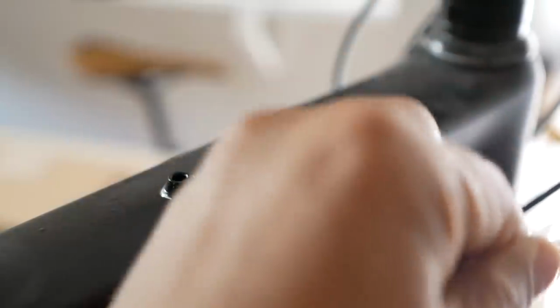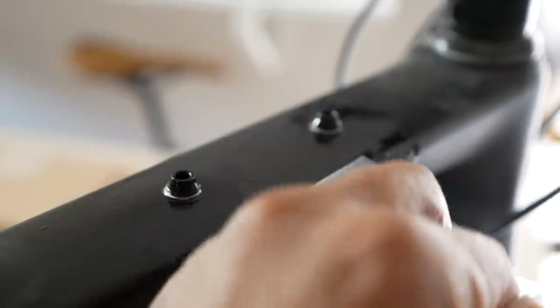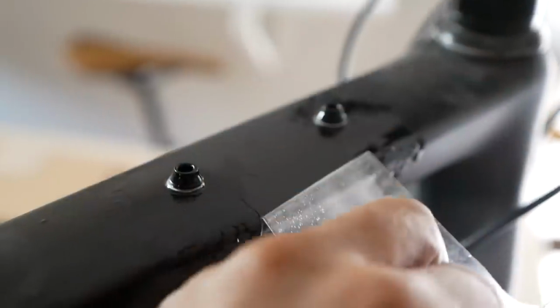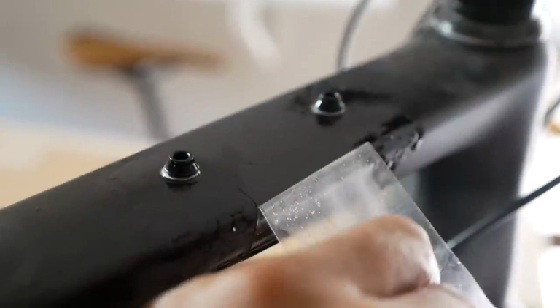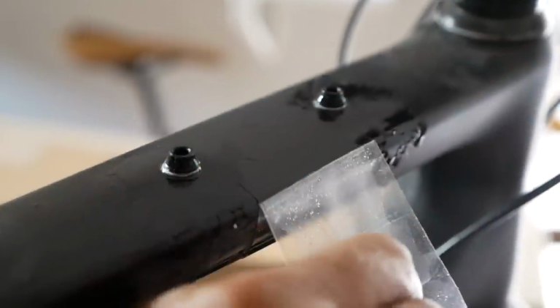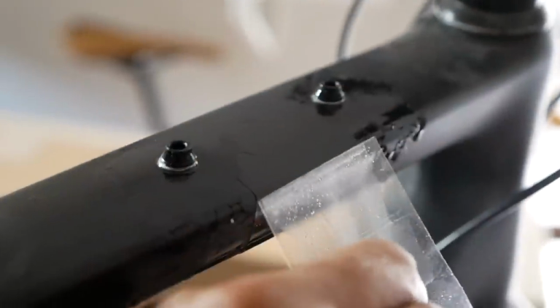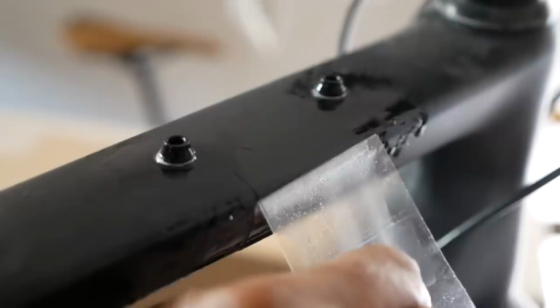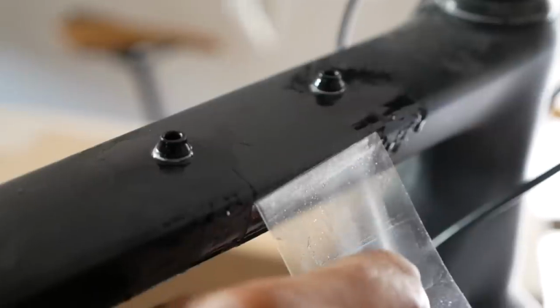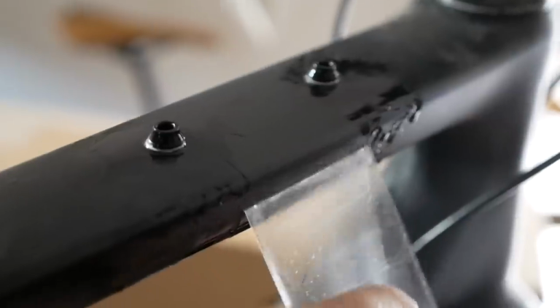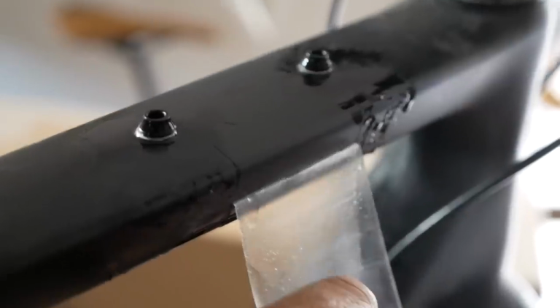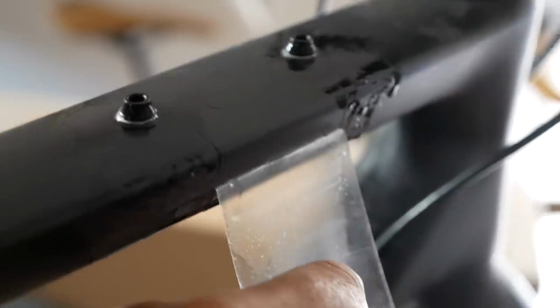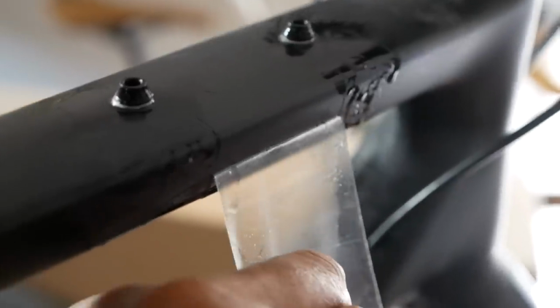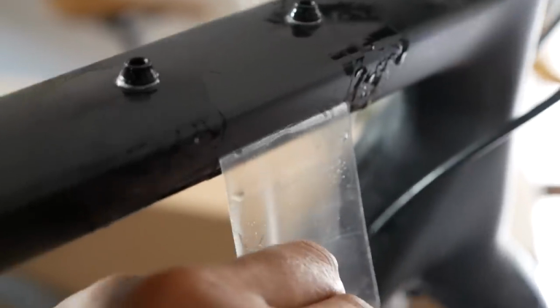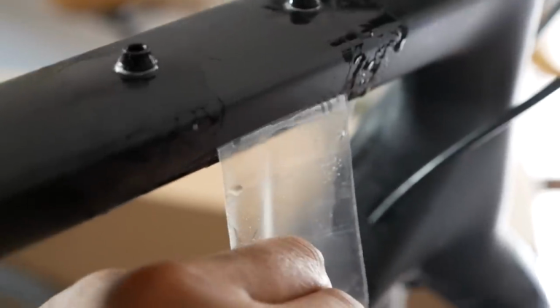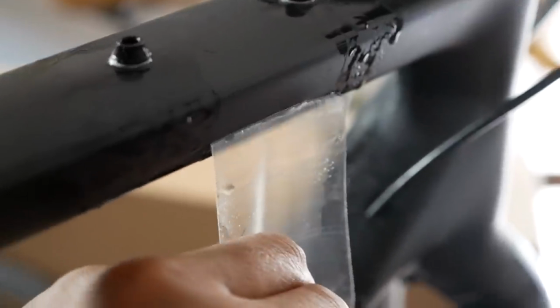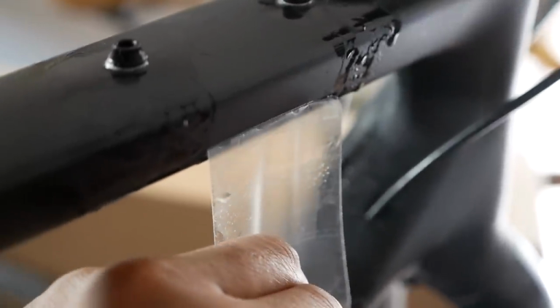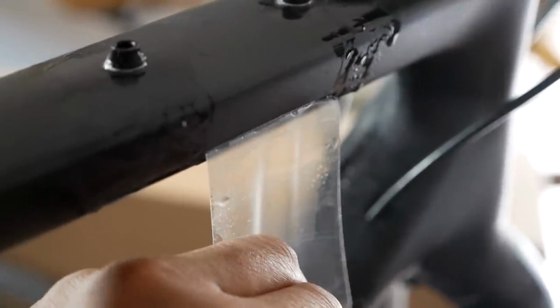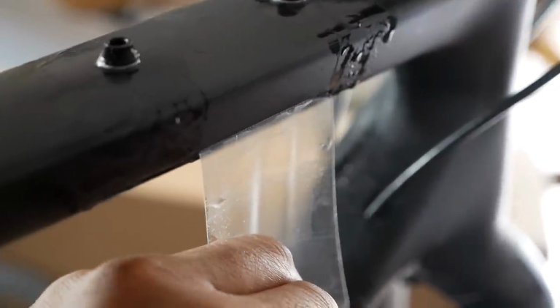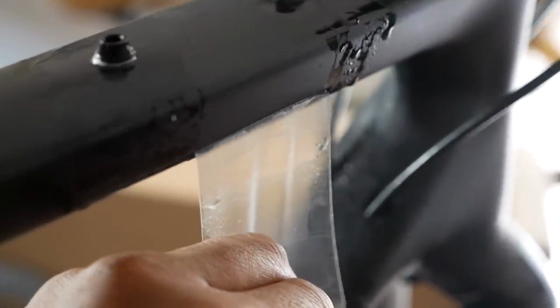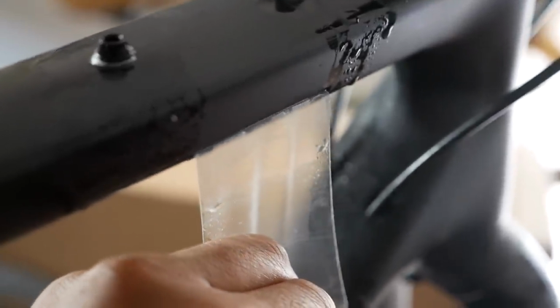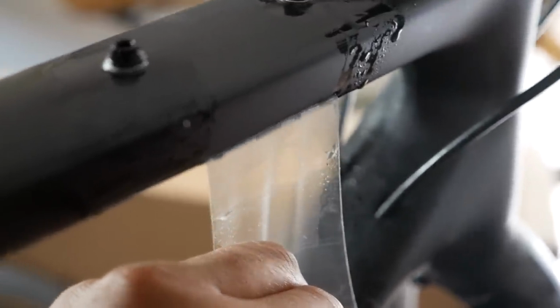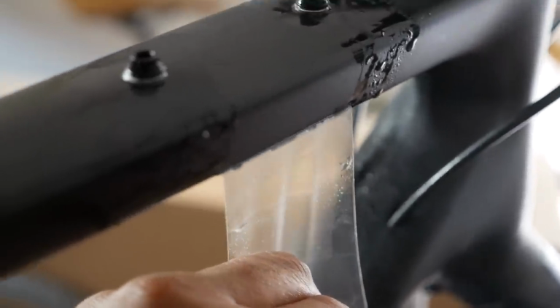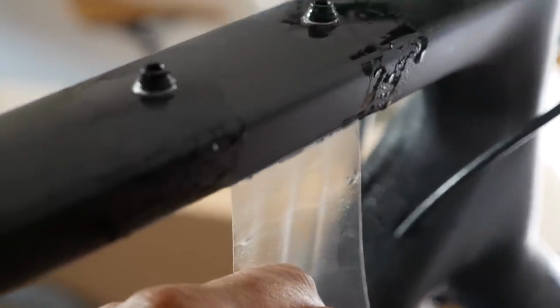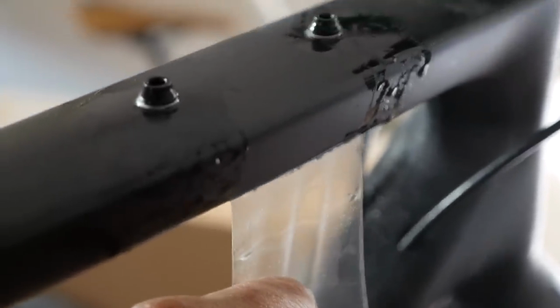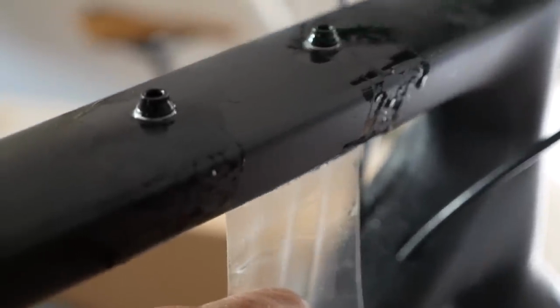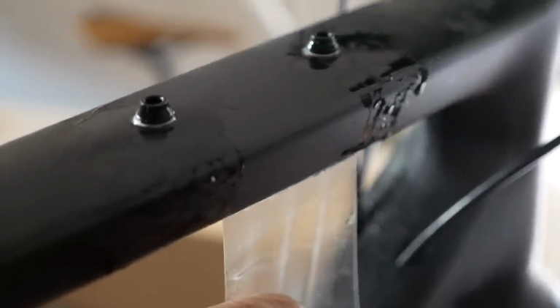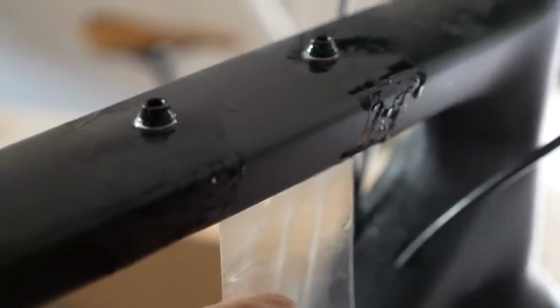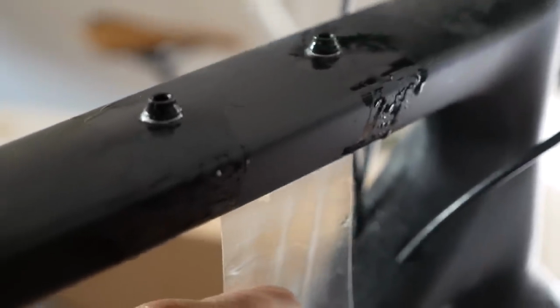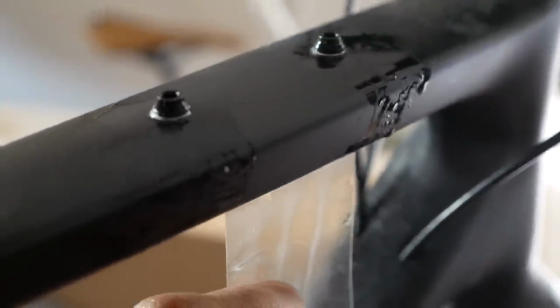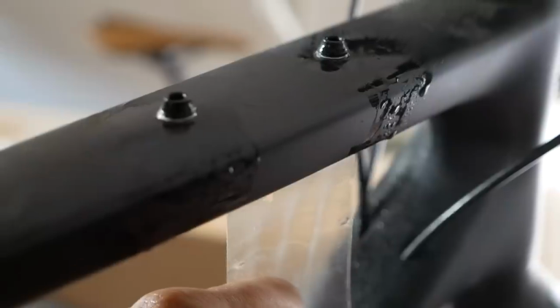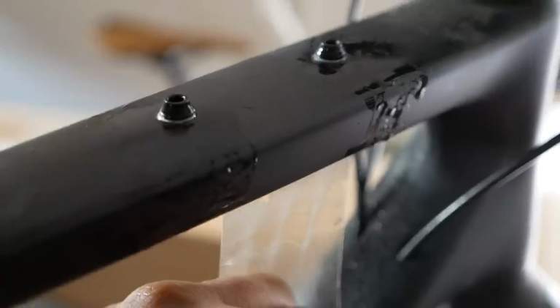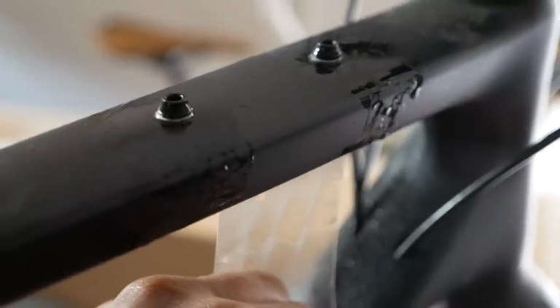Some people call it helicopter tape — it comes under various names and different brands. This is some tape I've been using recently and I'll show you how it's done.